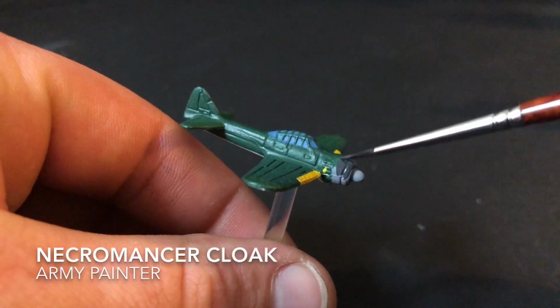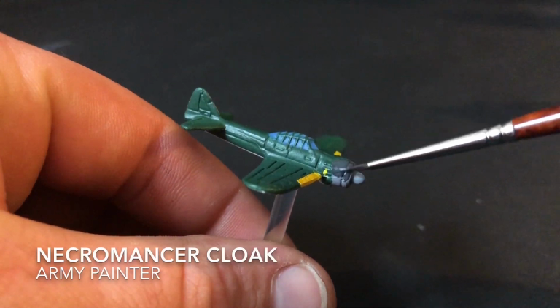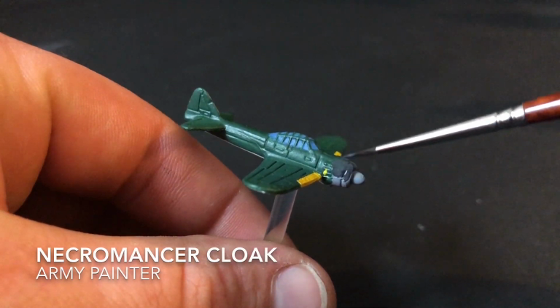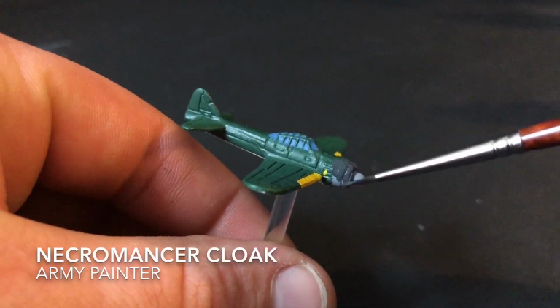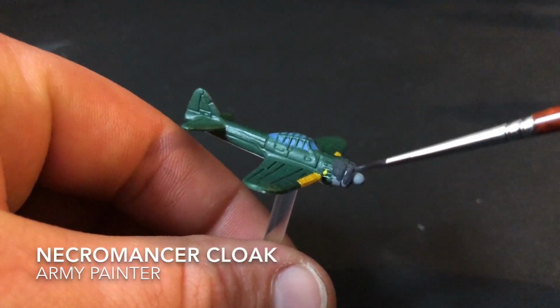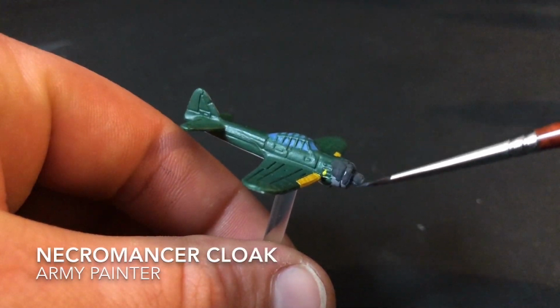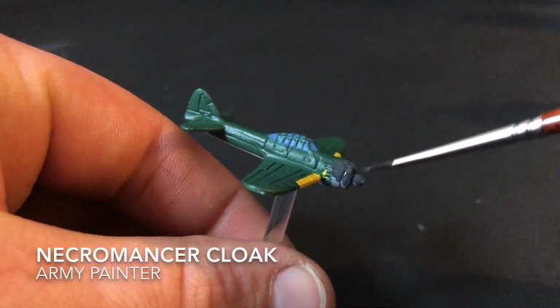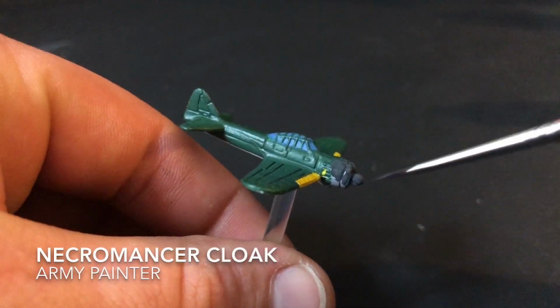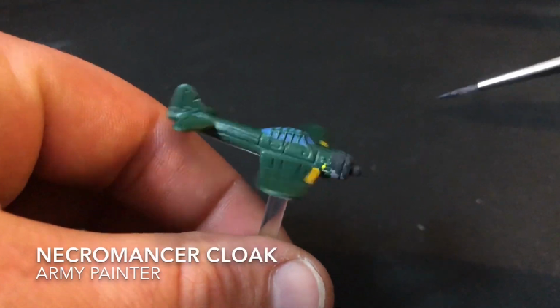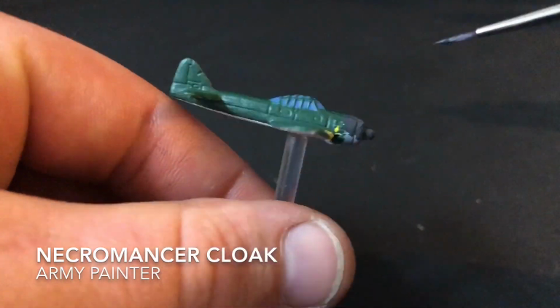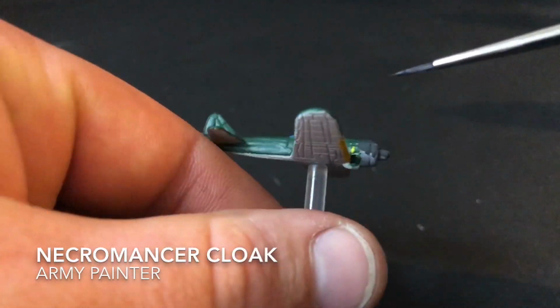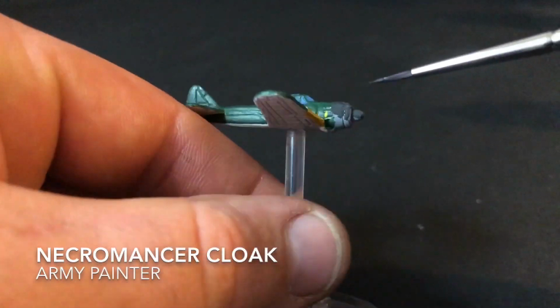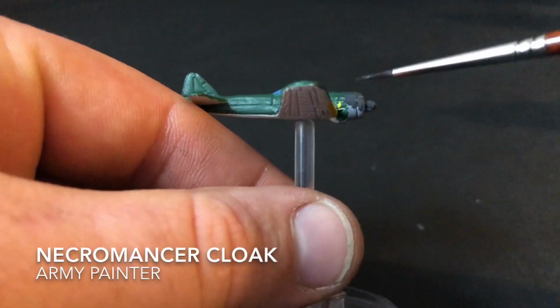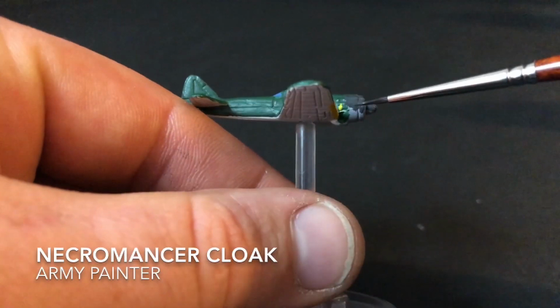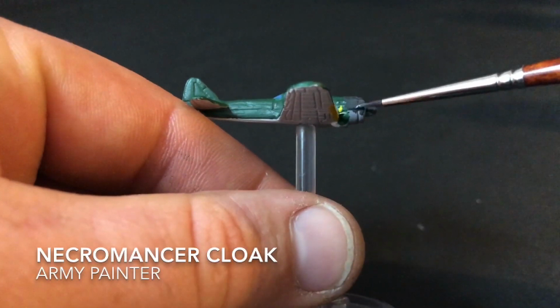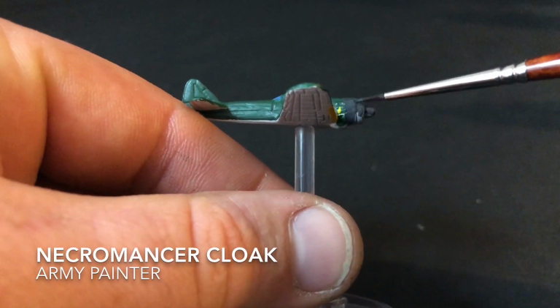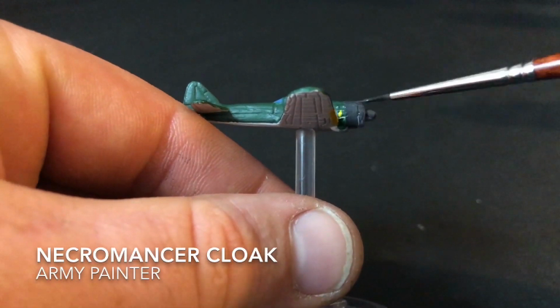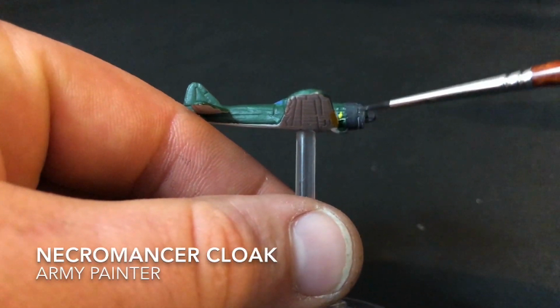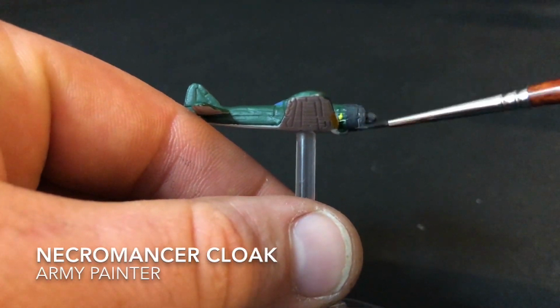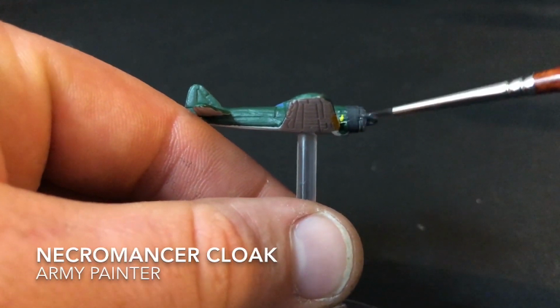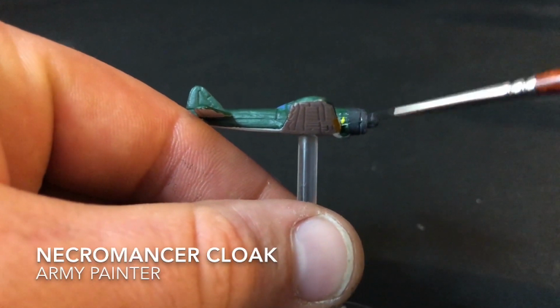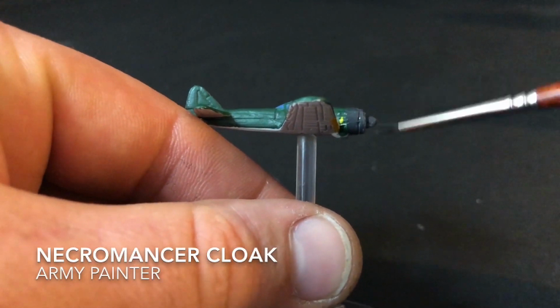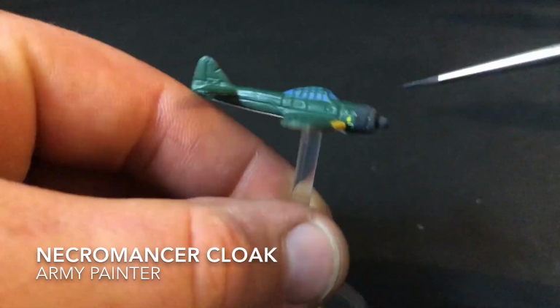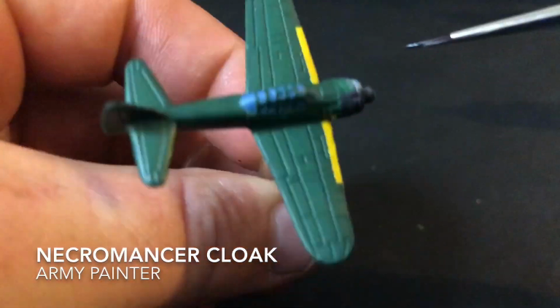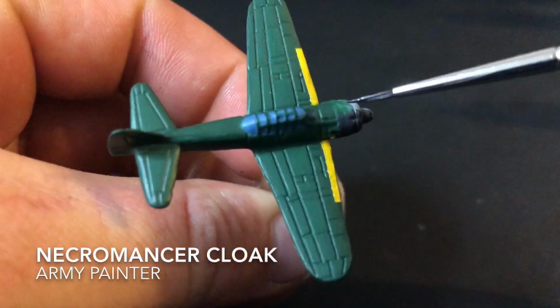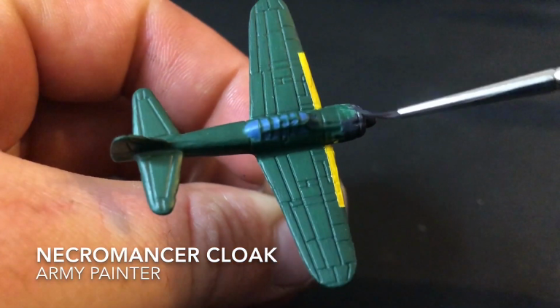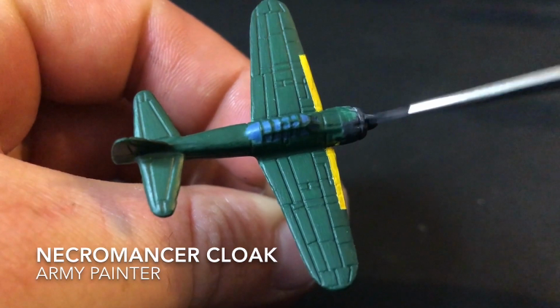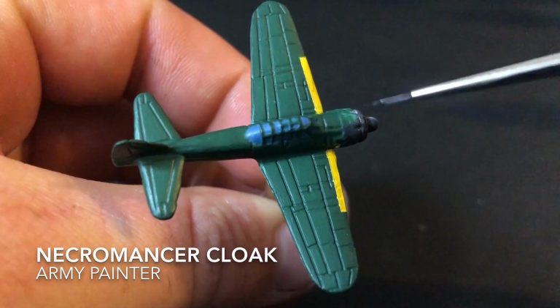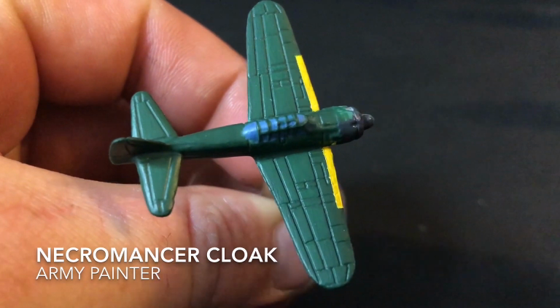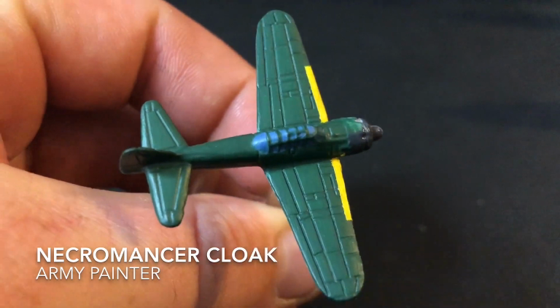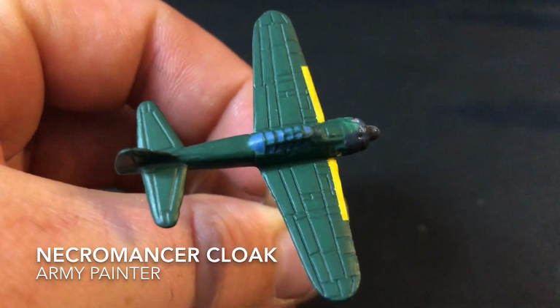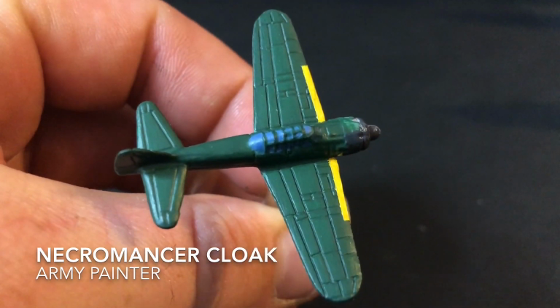It's now time to apply the final paint to your model, and that is Necromancer Cloak. This paint you just want to apply to the engine cover.